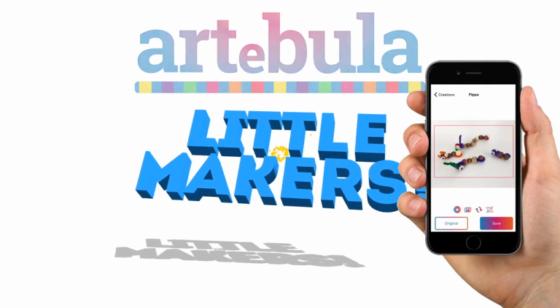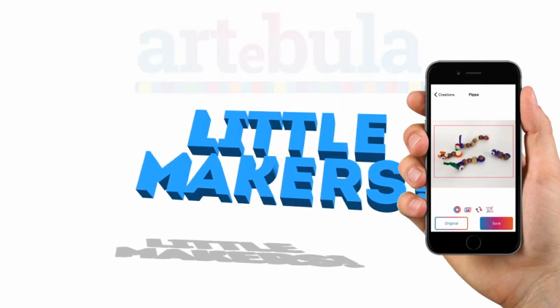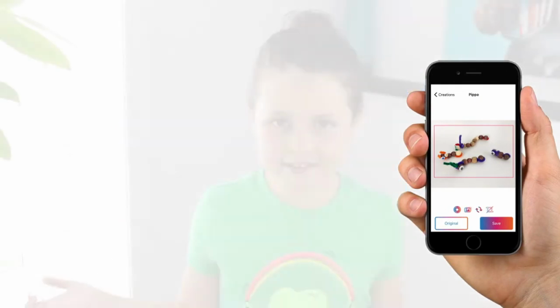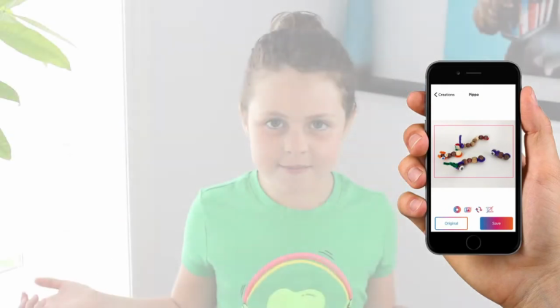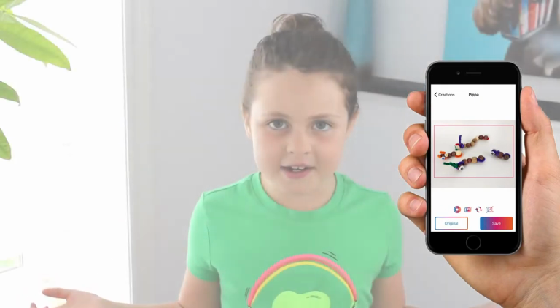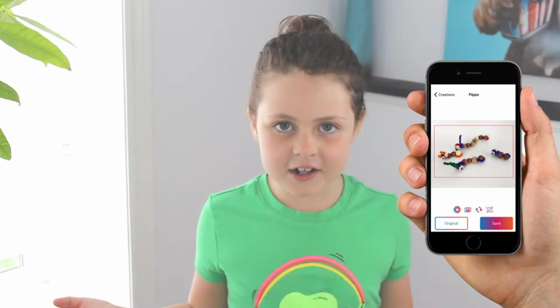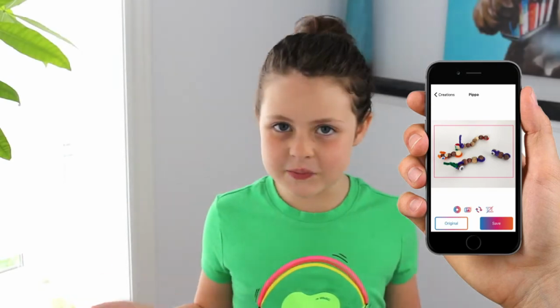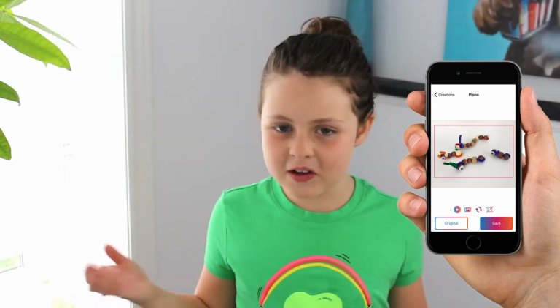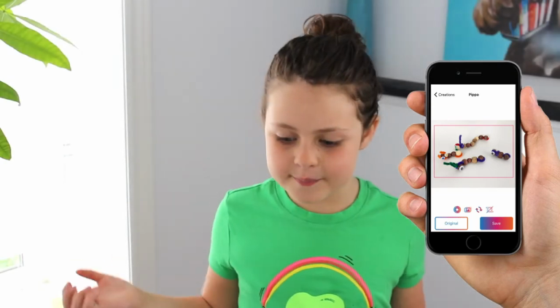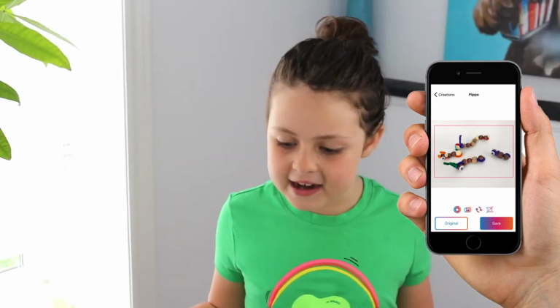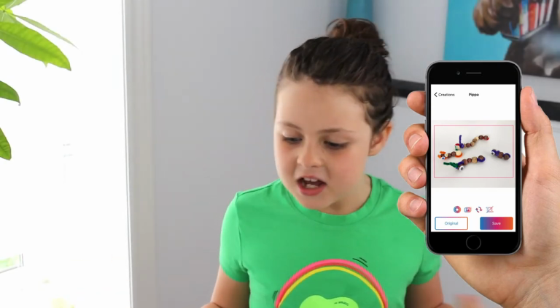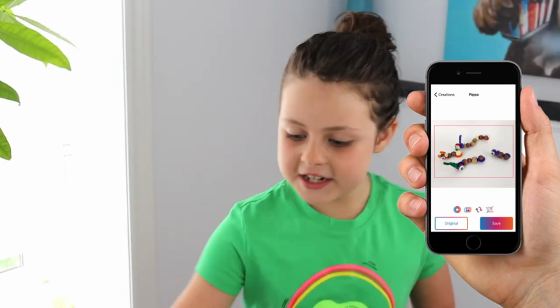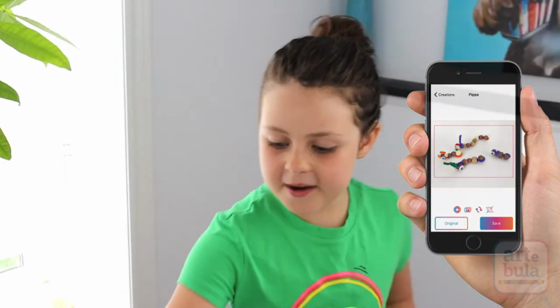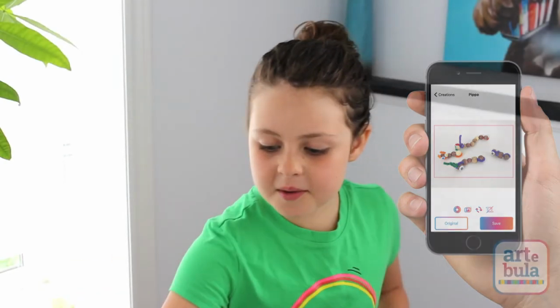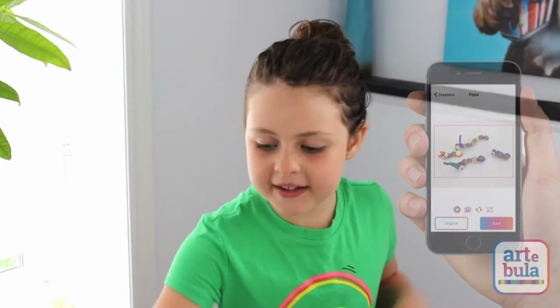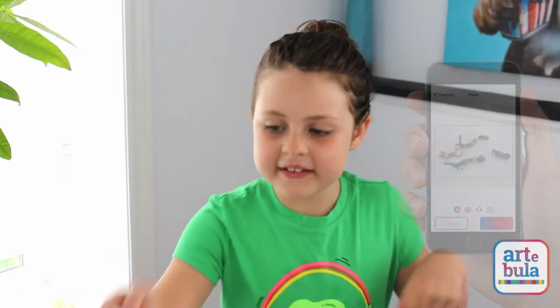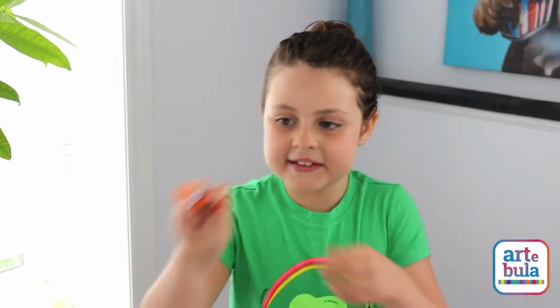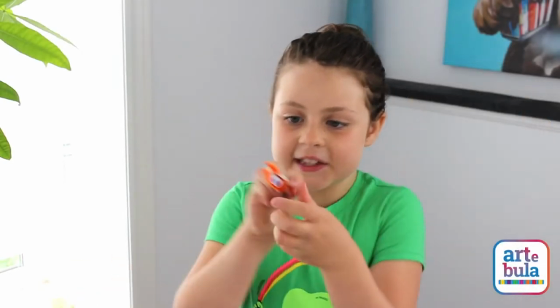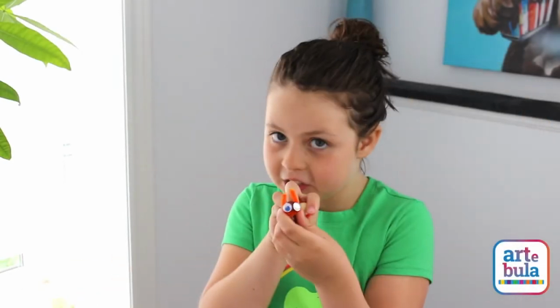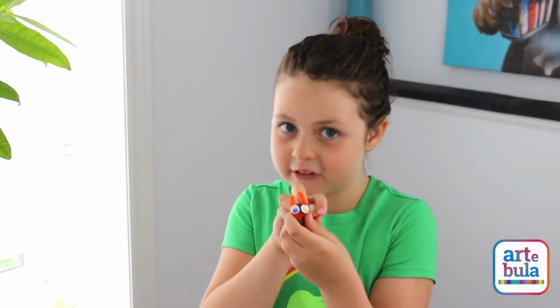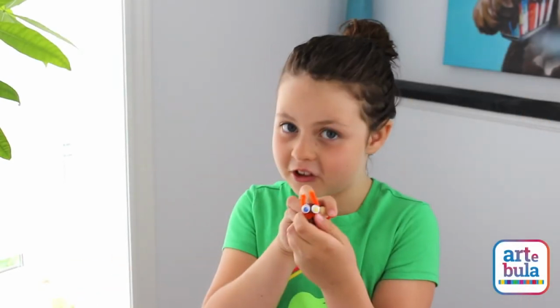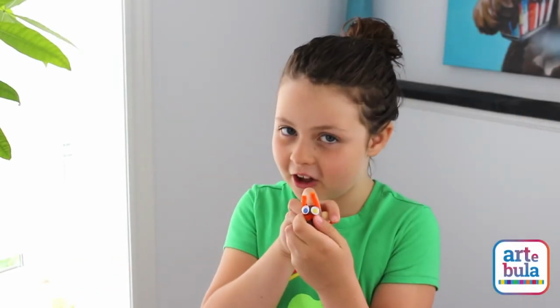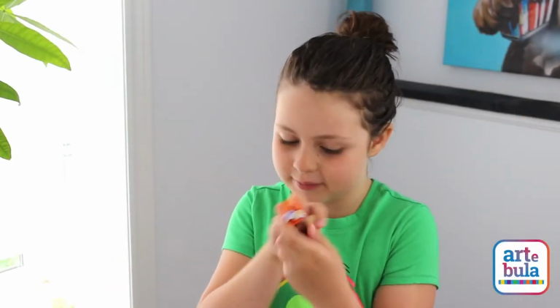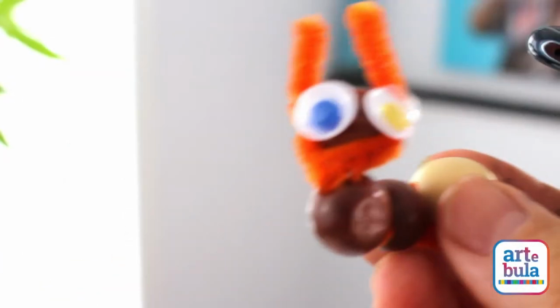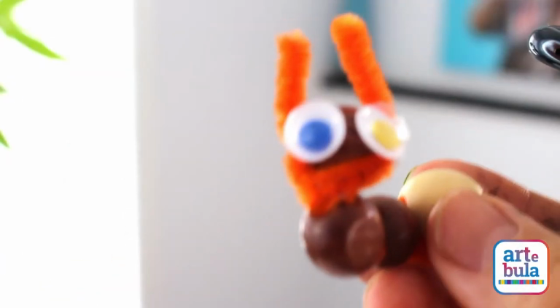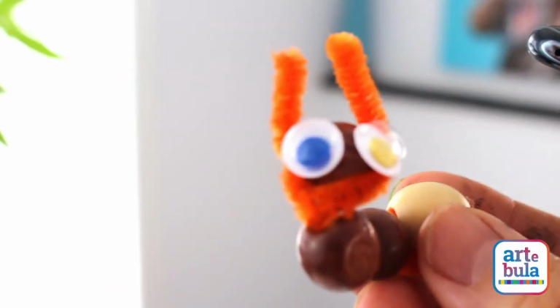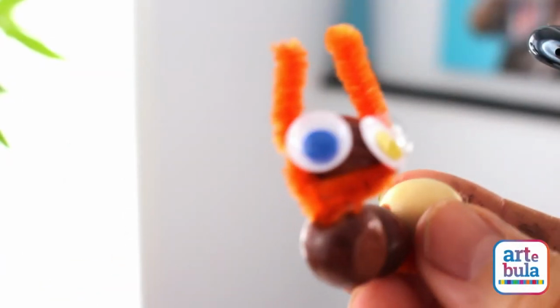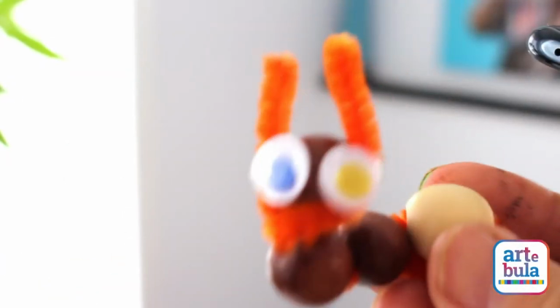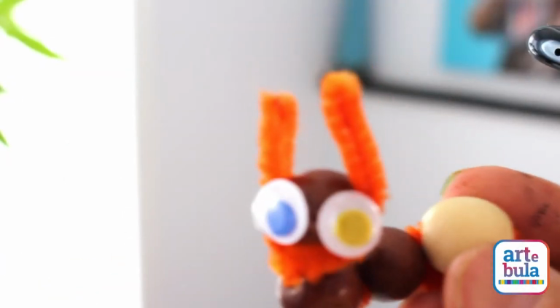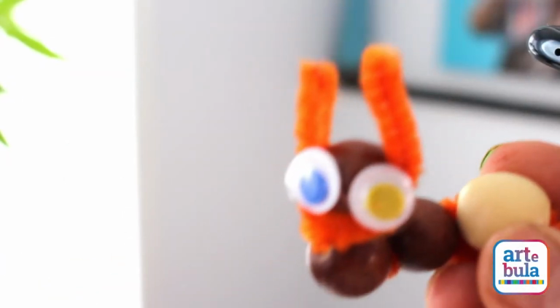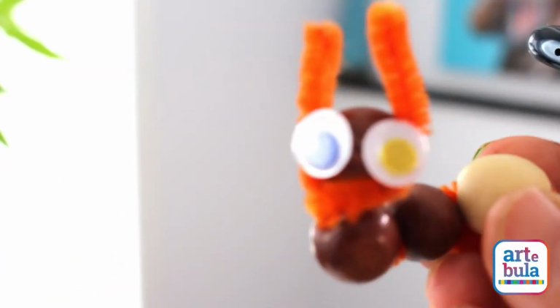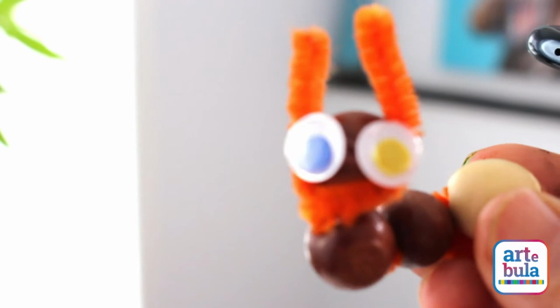Hey Little Makers, welcome back. Today we're making these cute little cowpickers. Hey Little Makers!